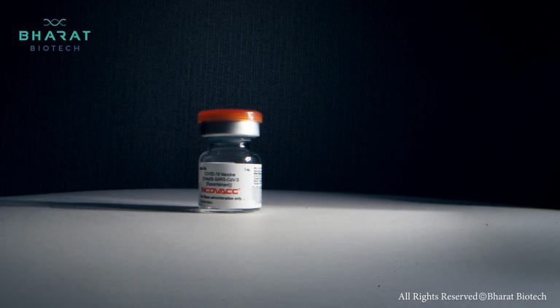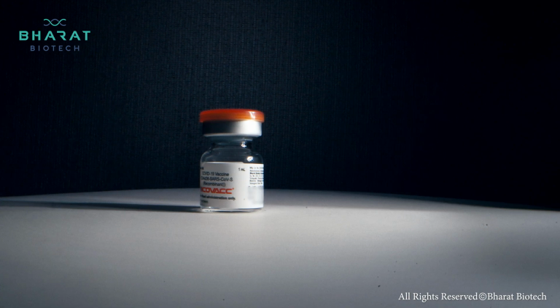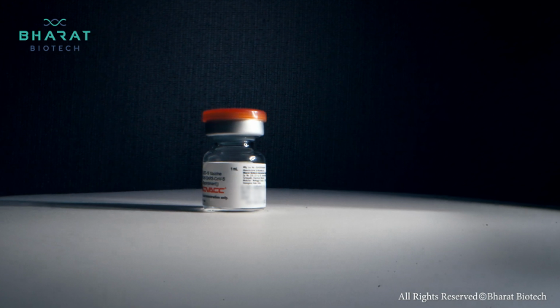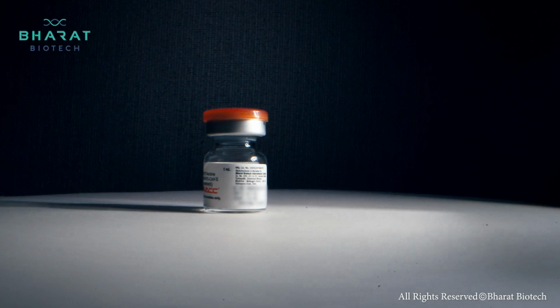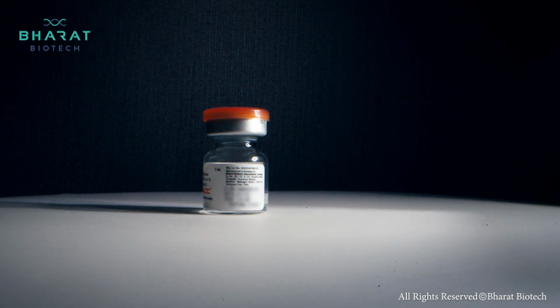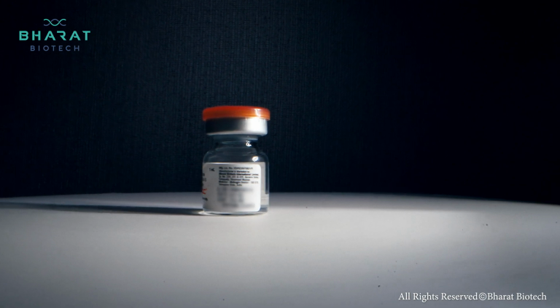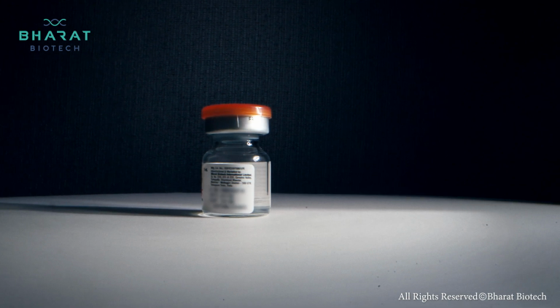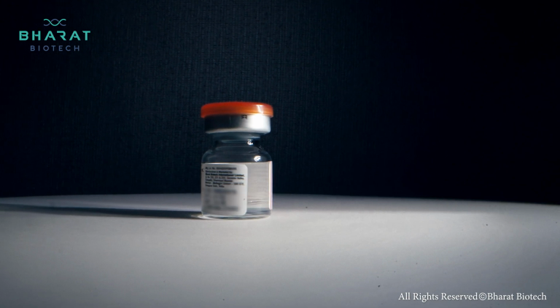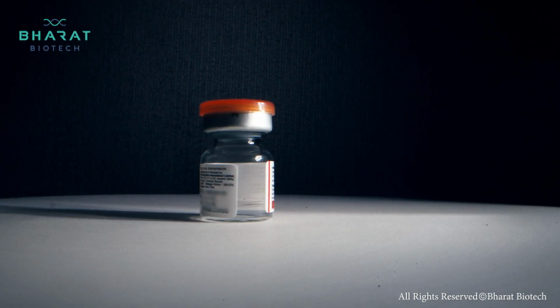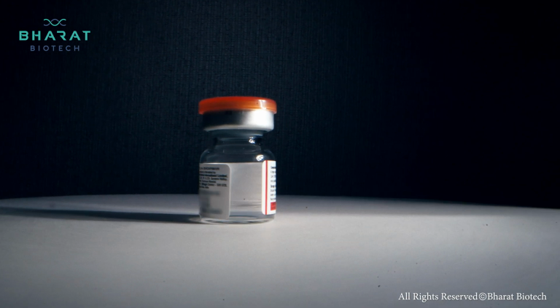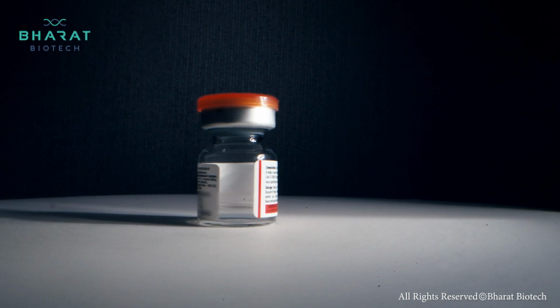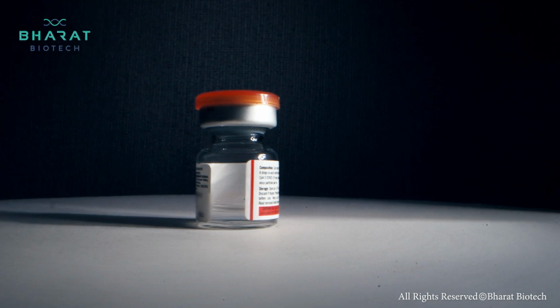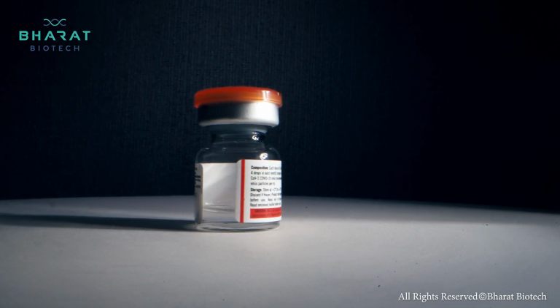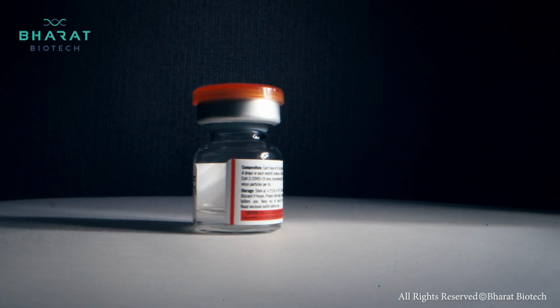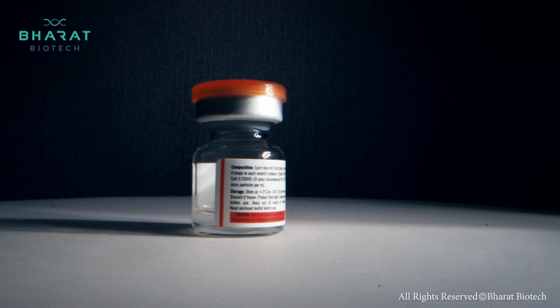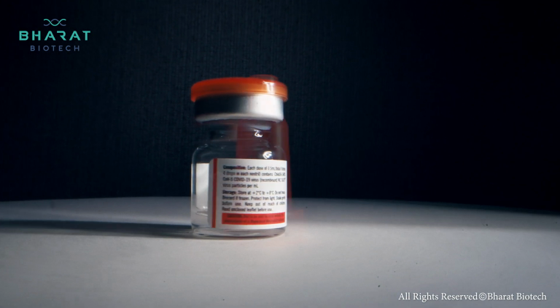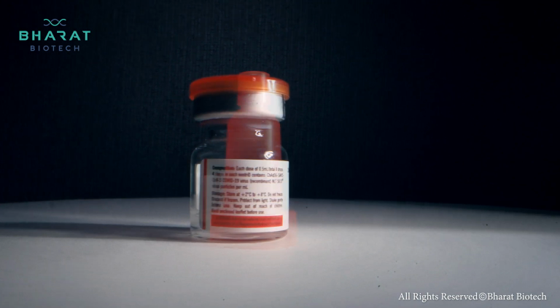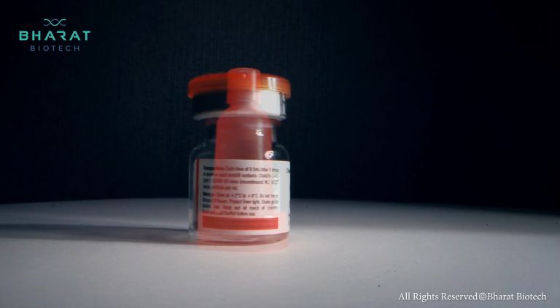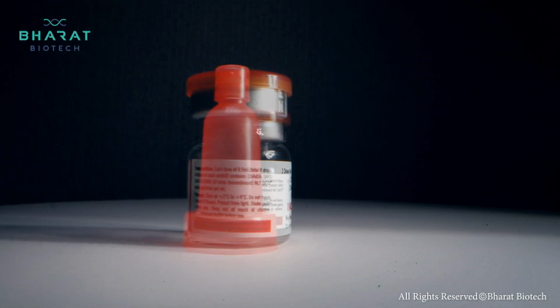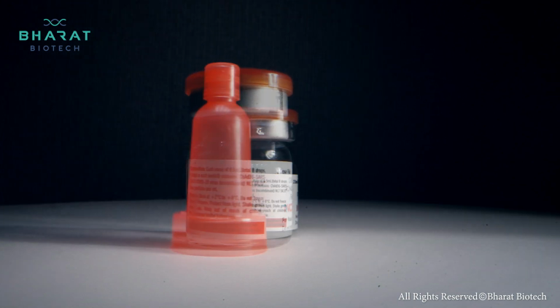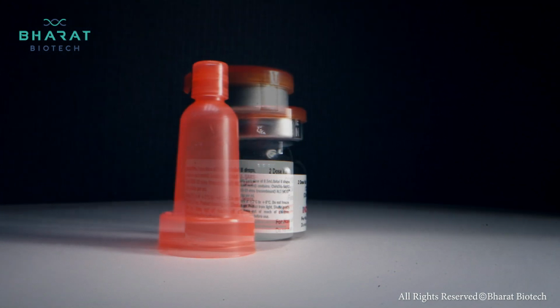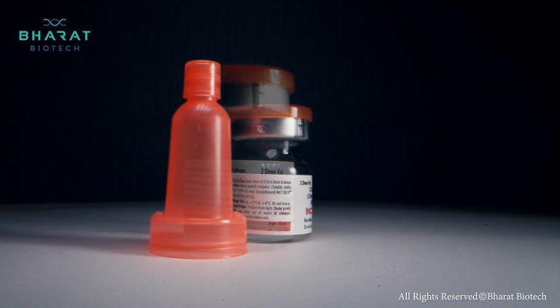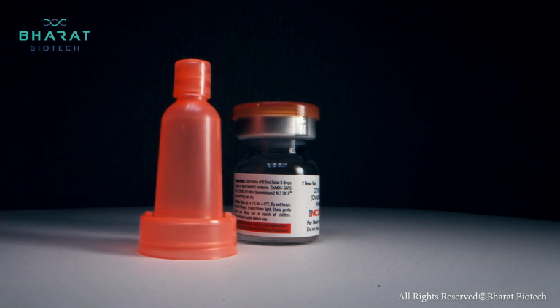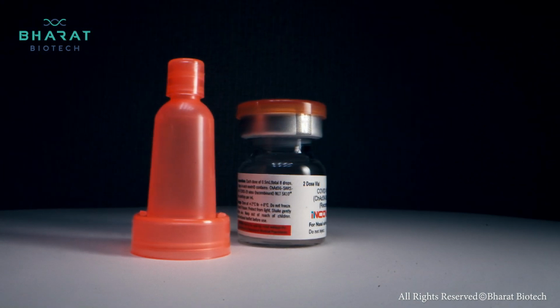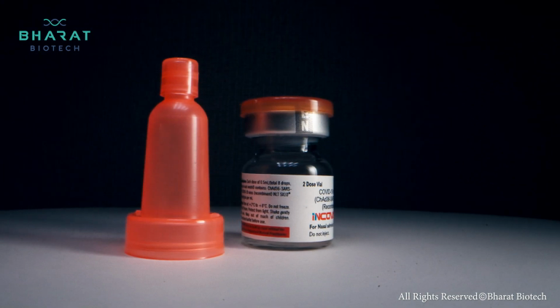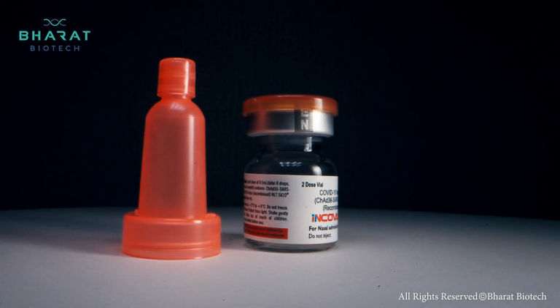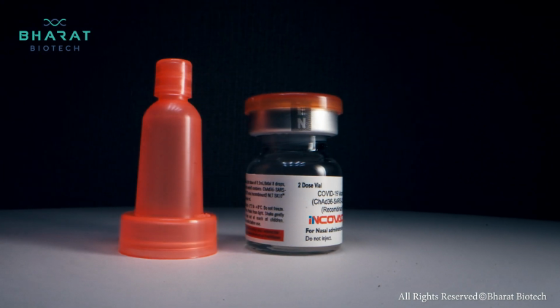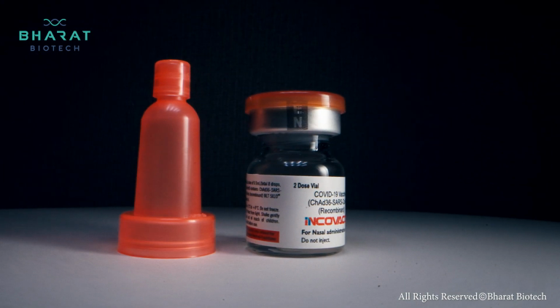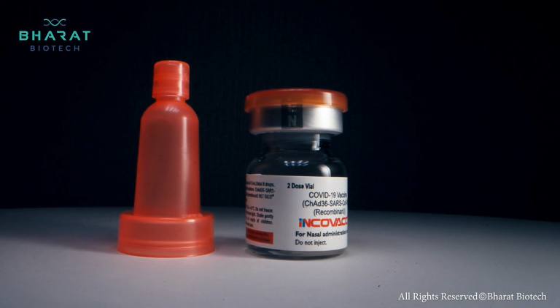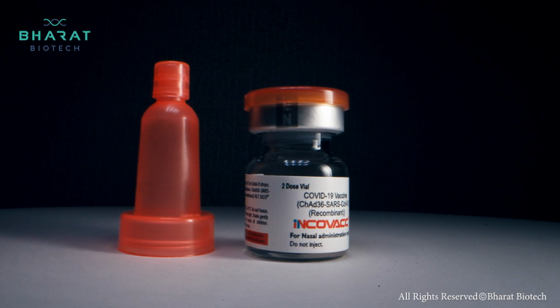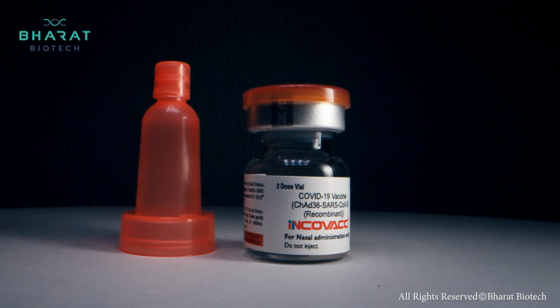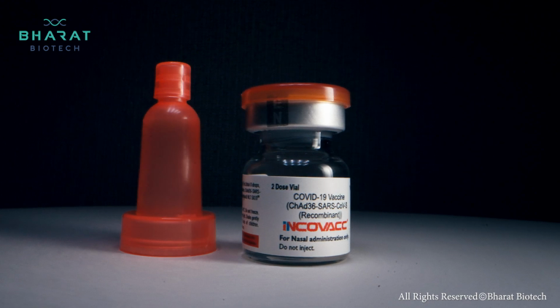Bharat Biotech is introducing a non-invasive, needle-free, world's first COVID vaccine.